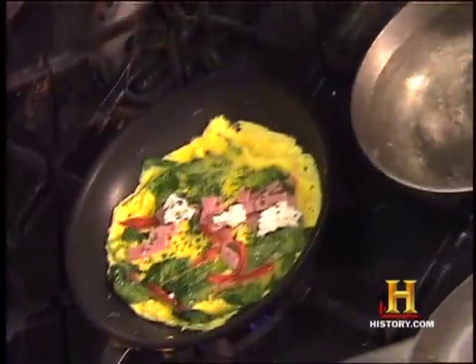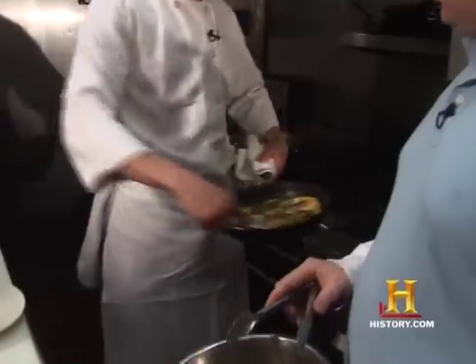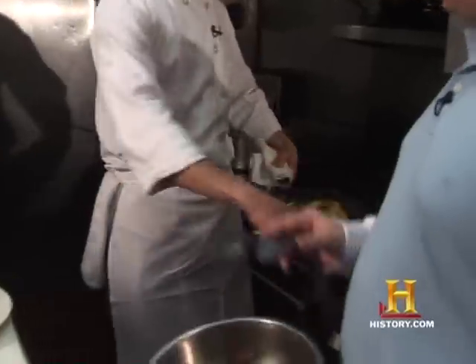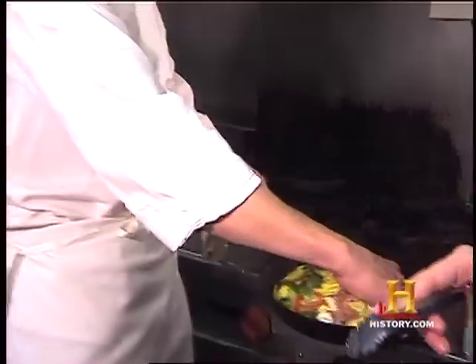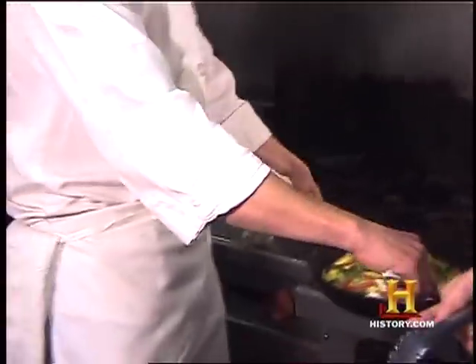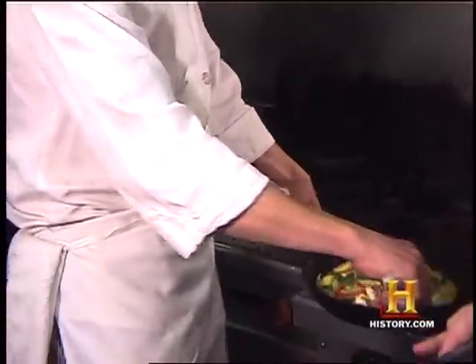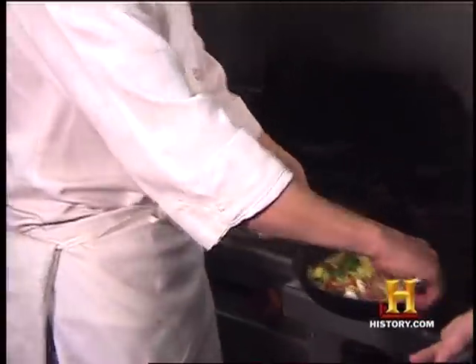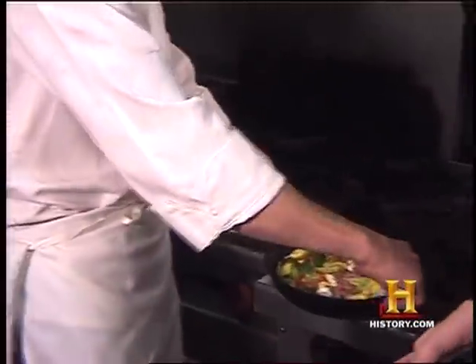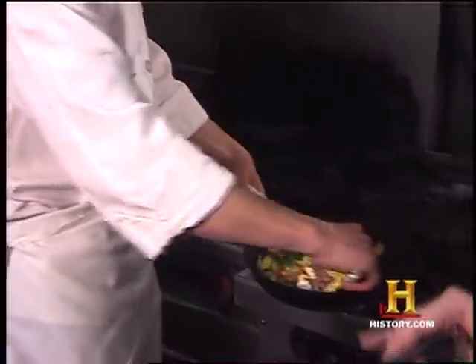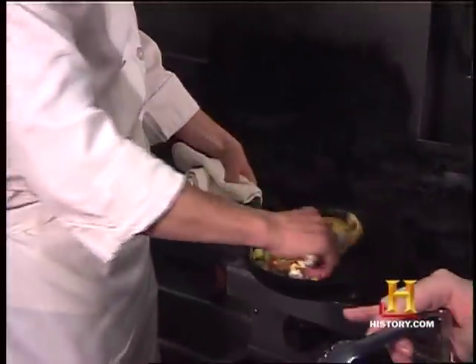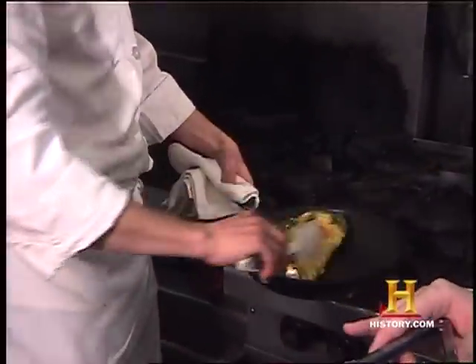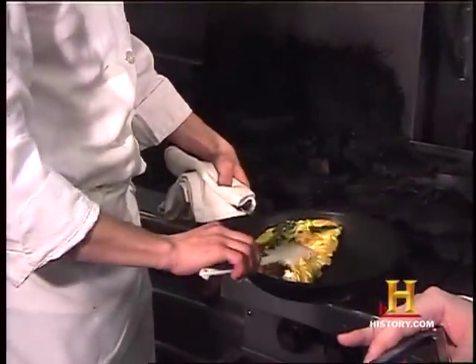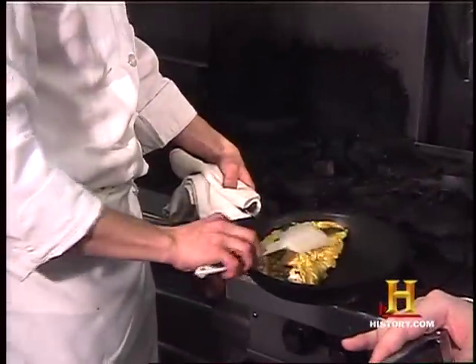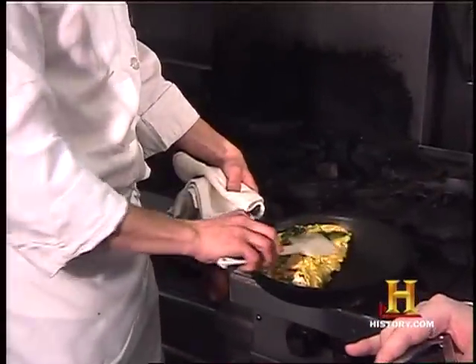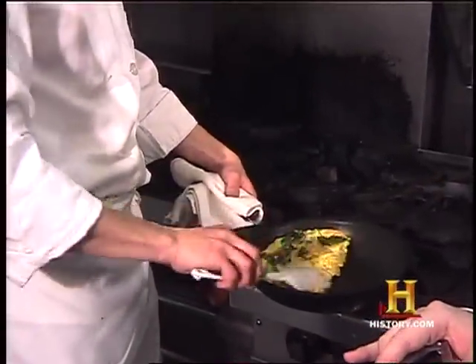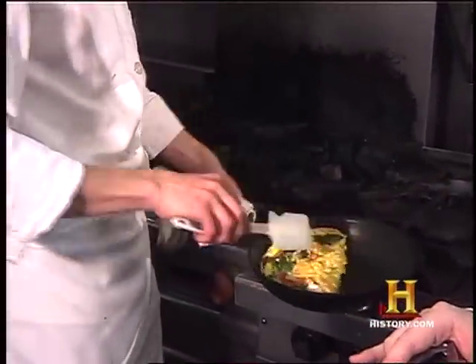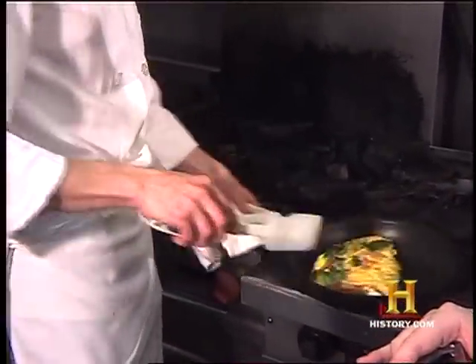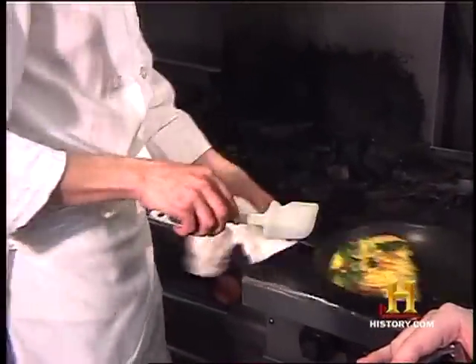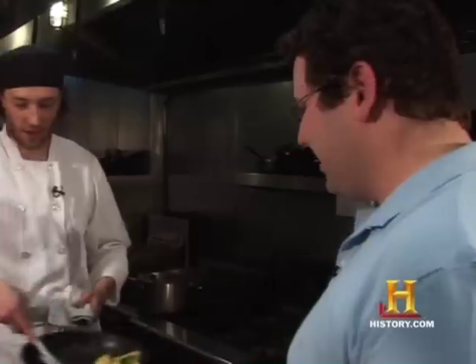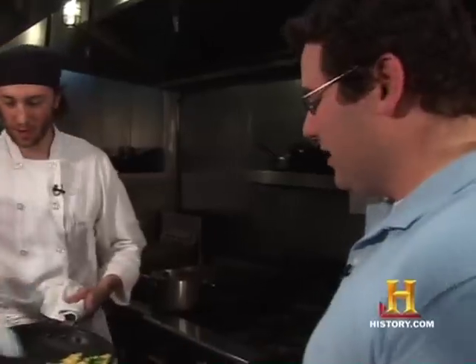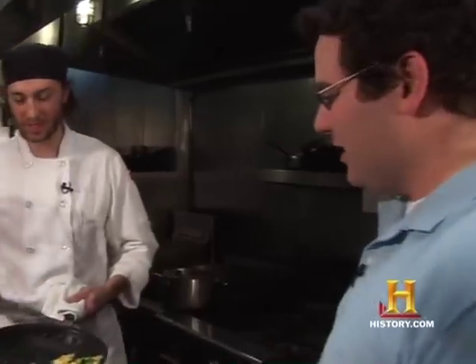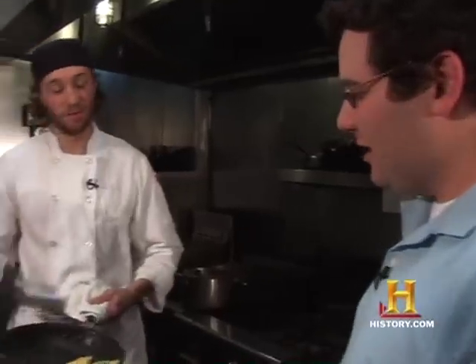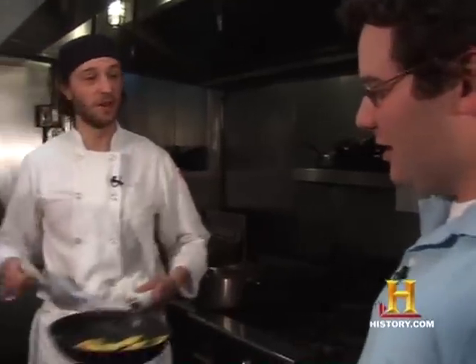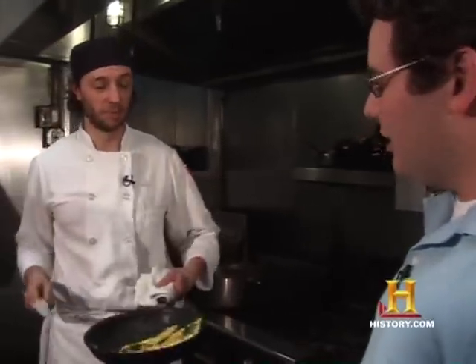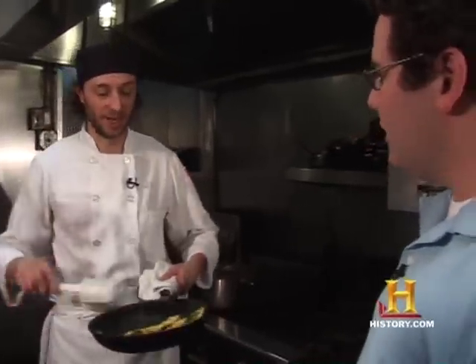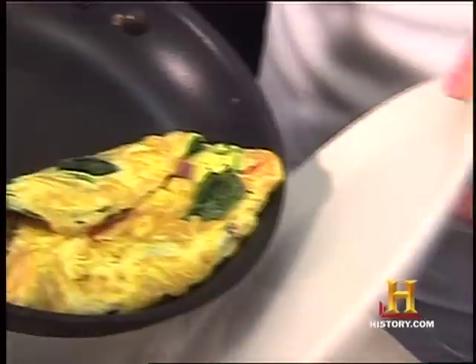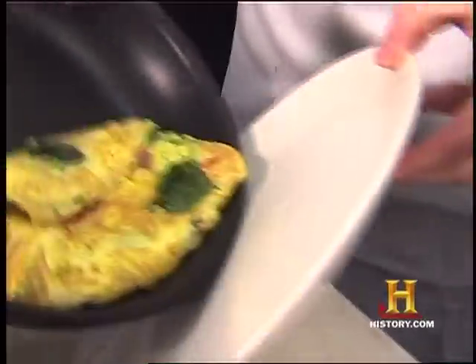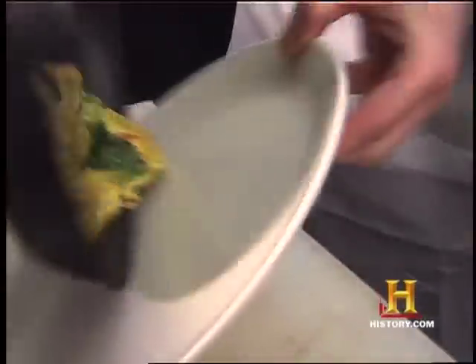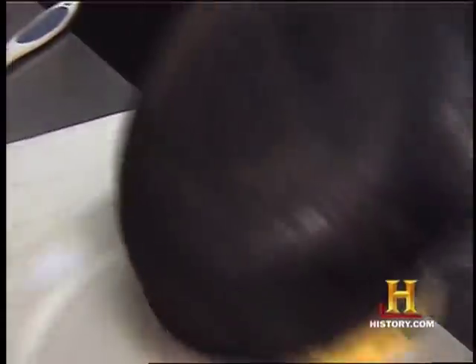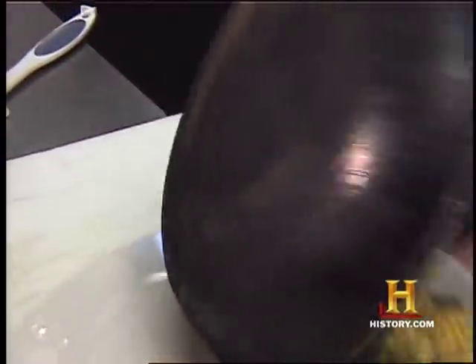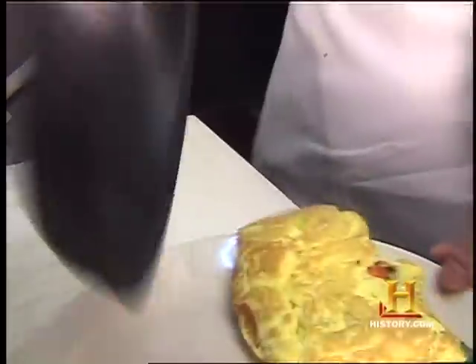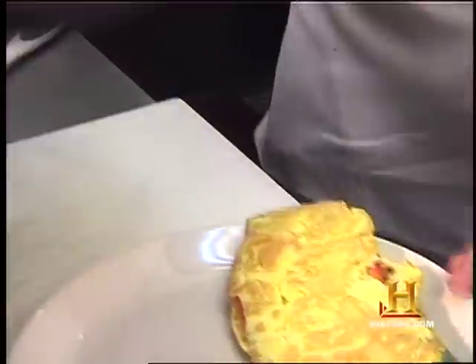This is where I always mess up. The hard part is flipping it onto the plate — that's actually the hardest part of making an omelette.